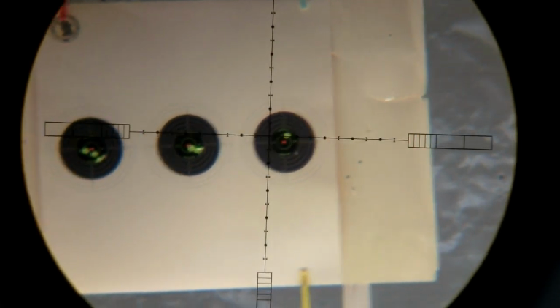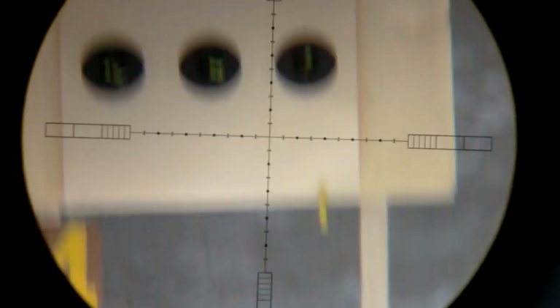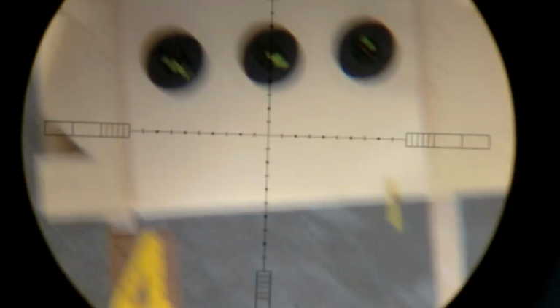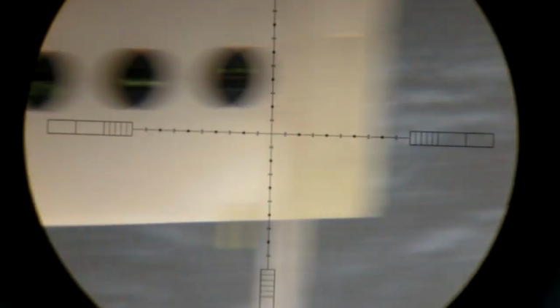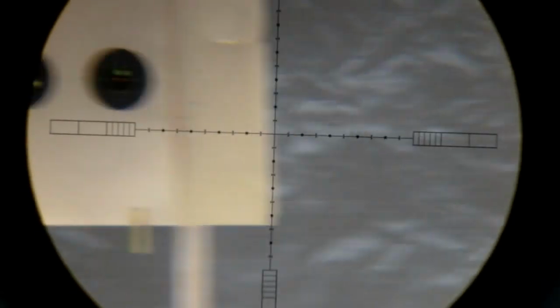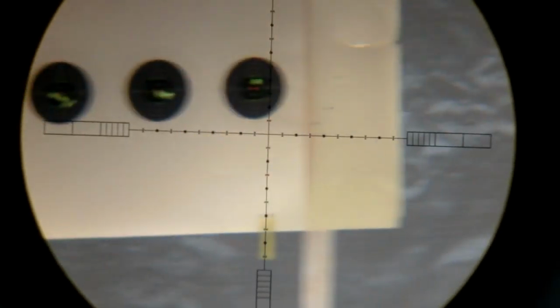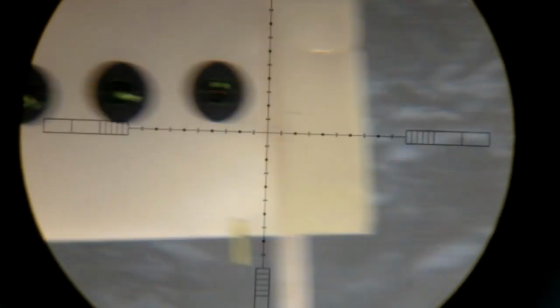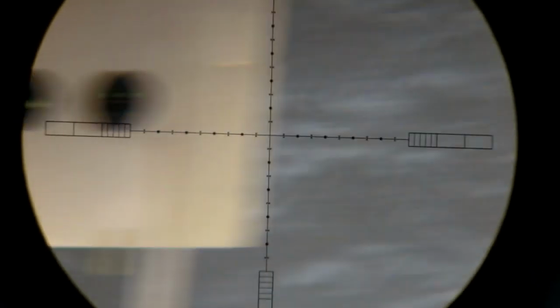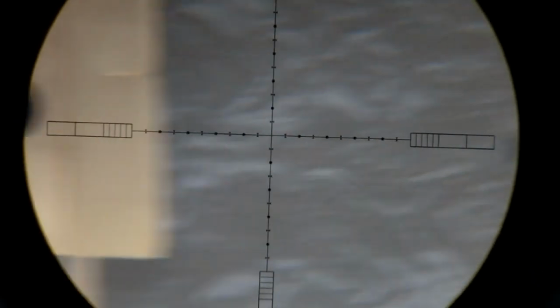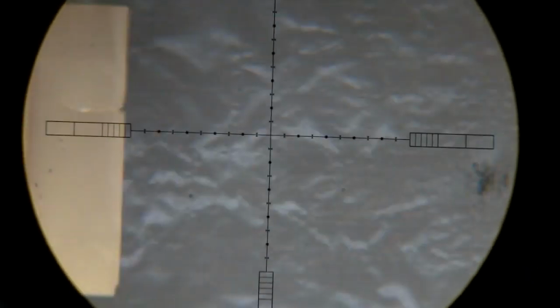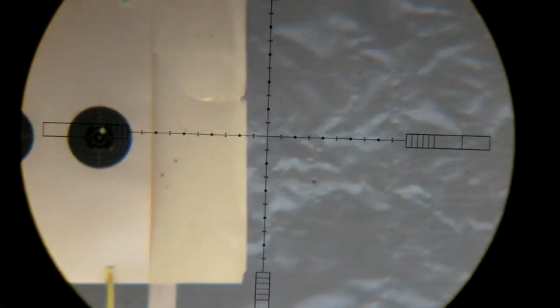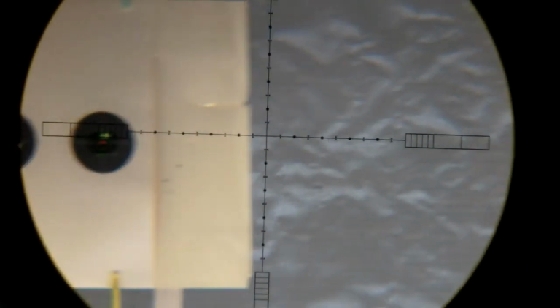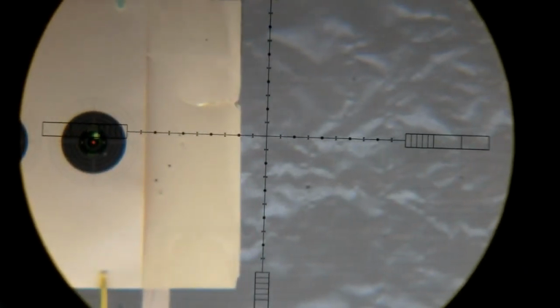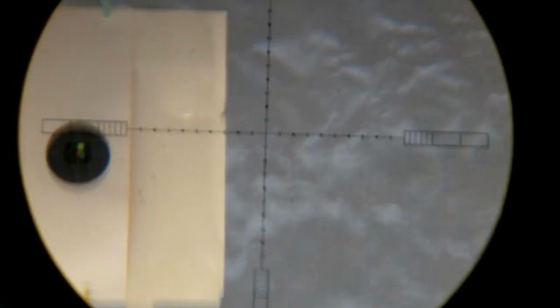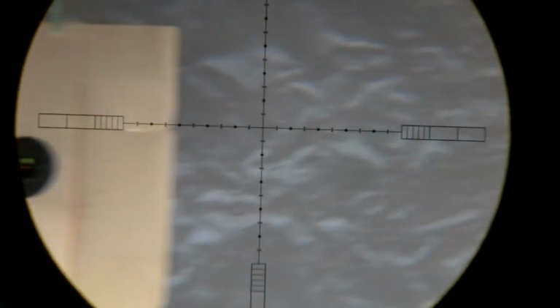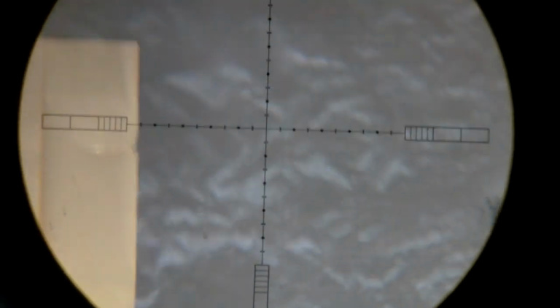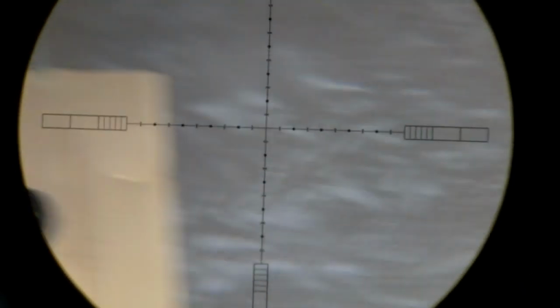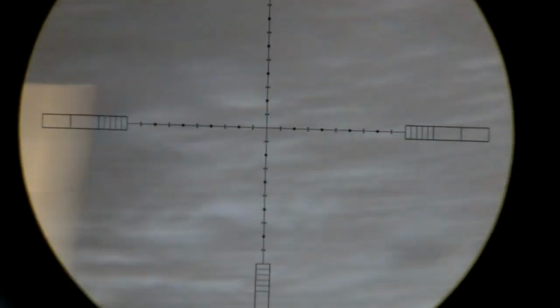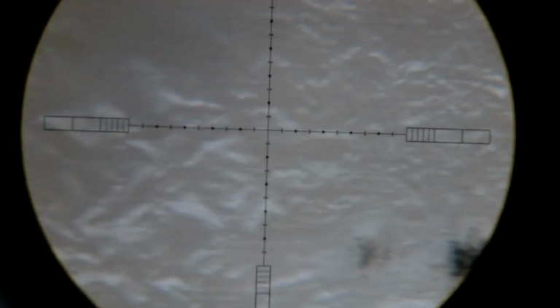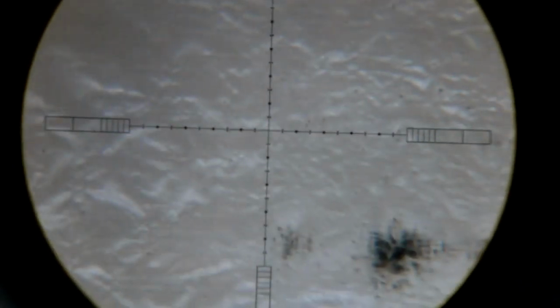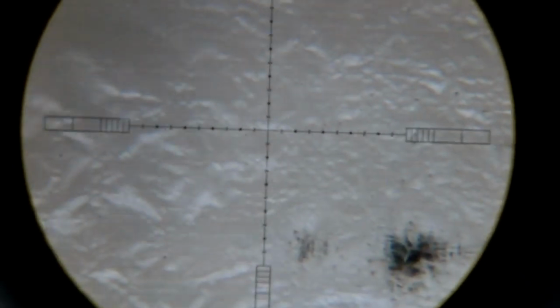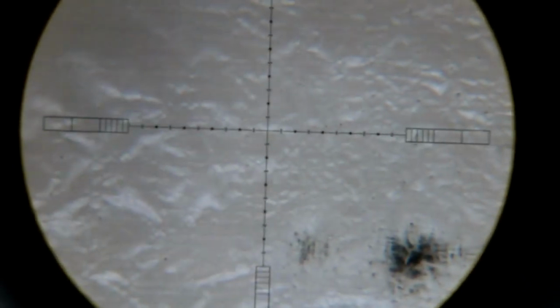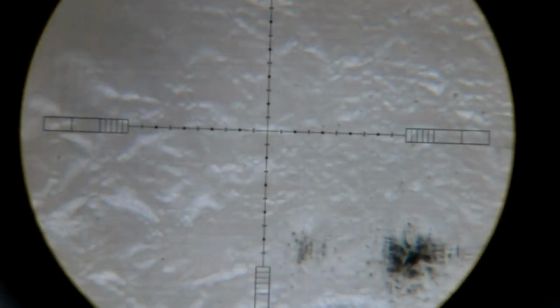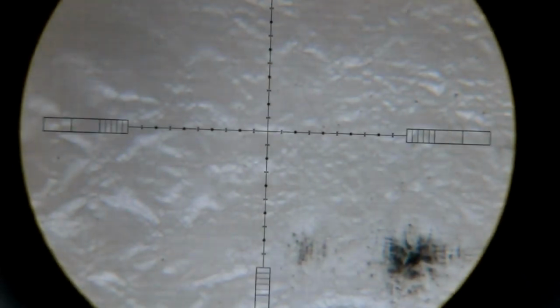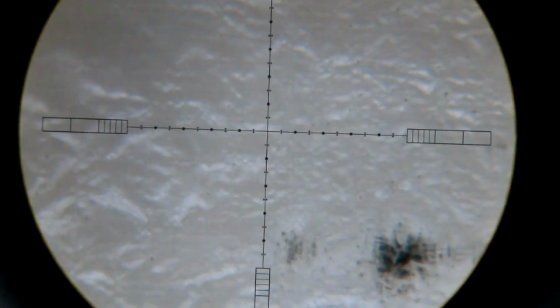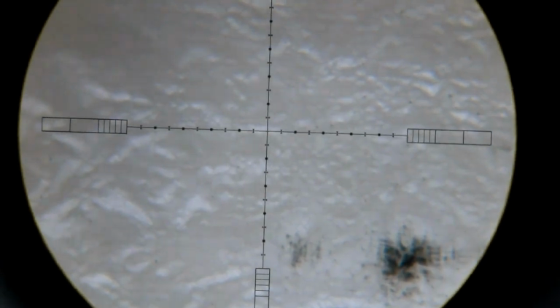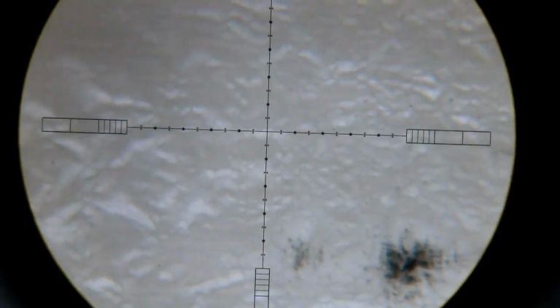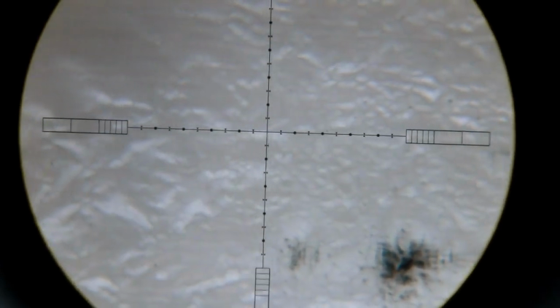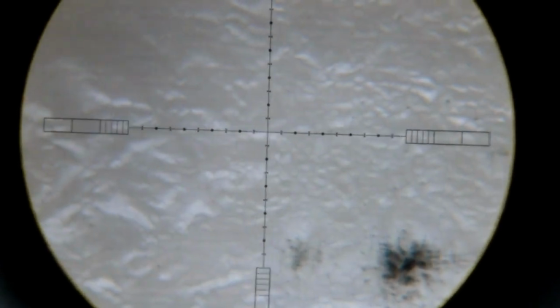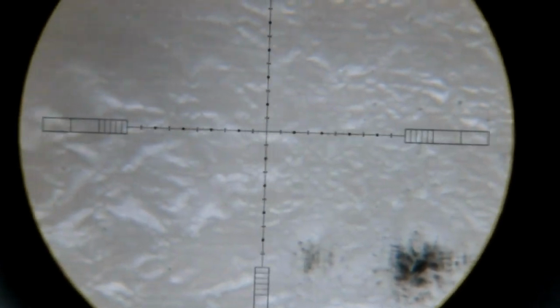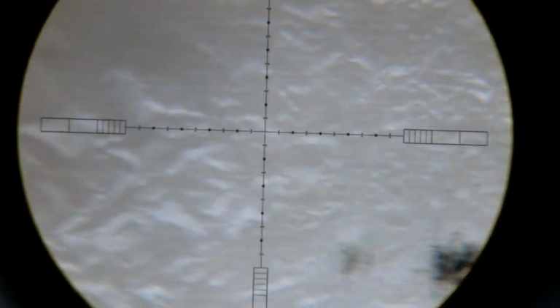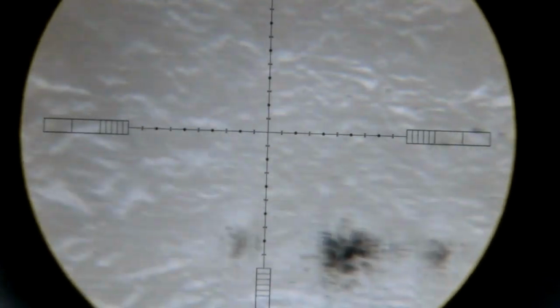Oops, bad shot — might be a damaged pellet, or maybe just the shooter.